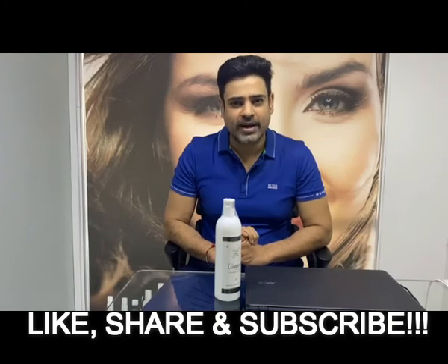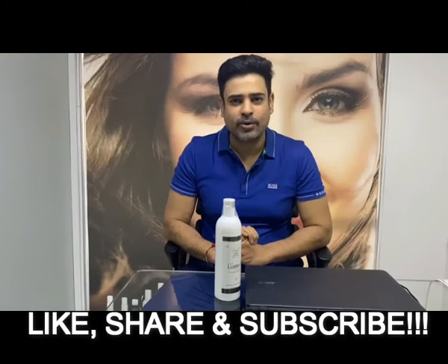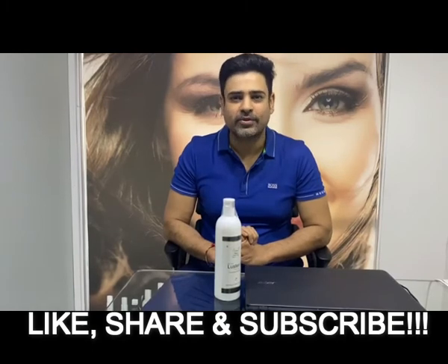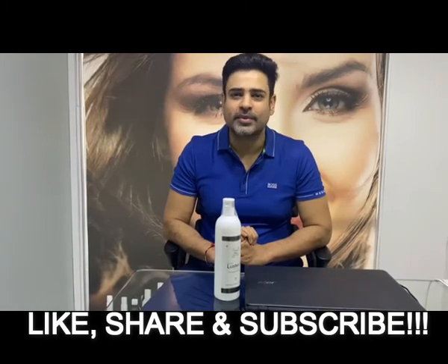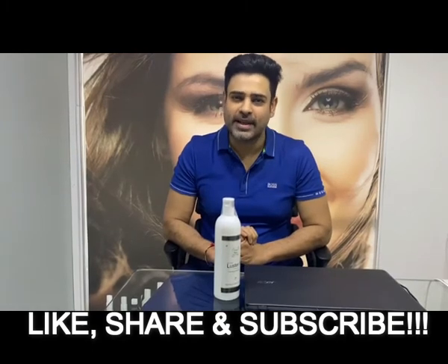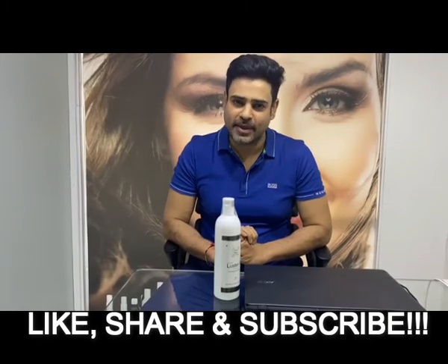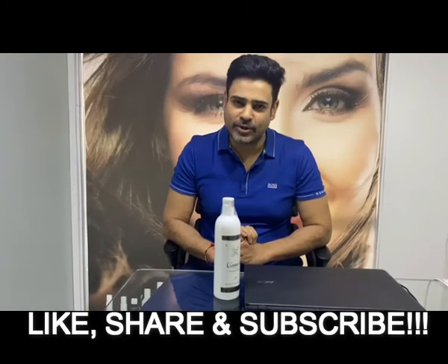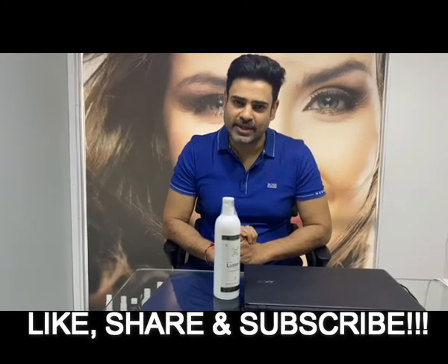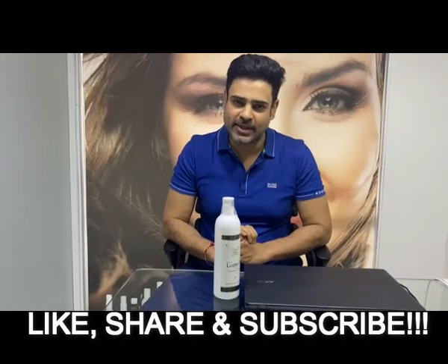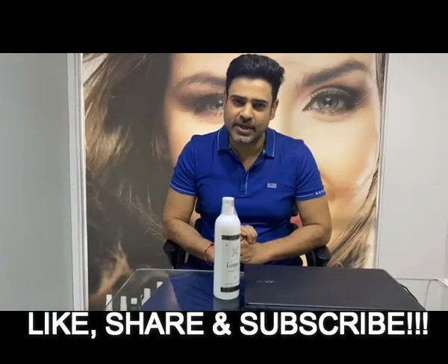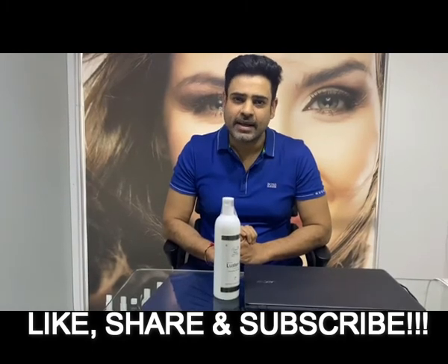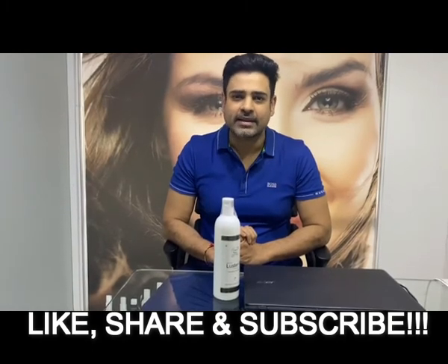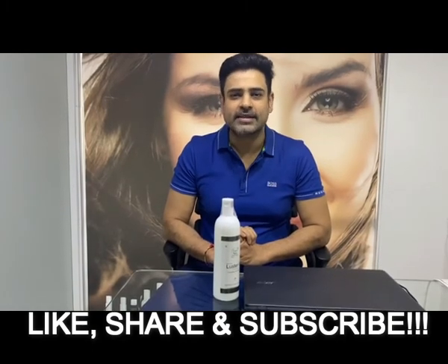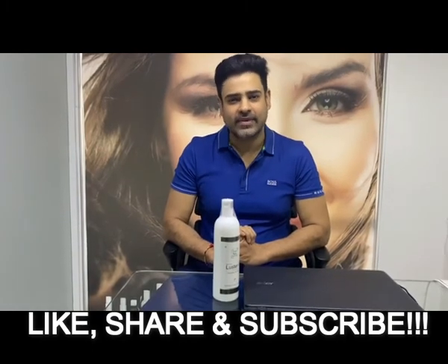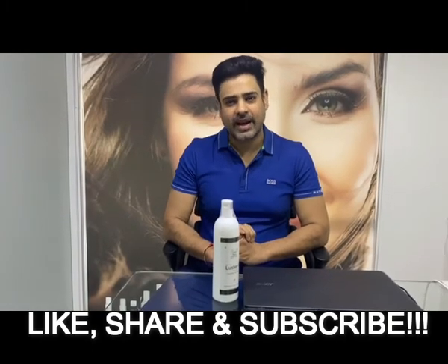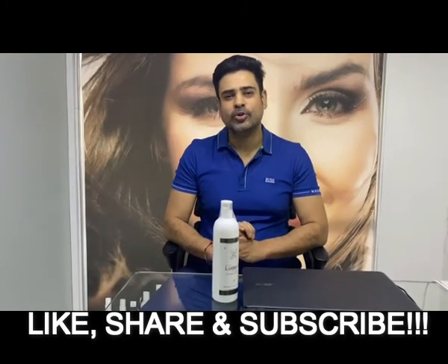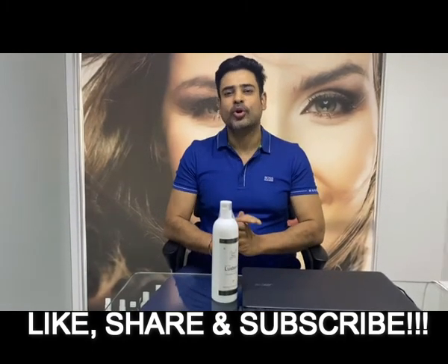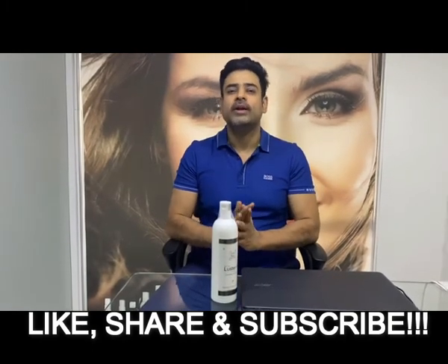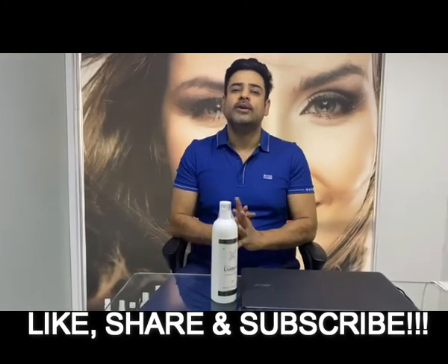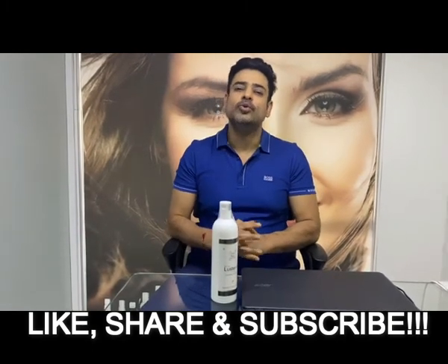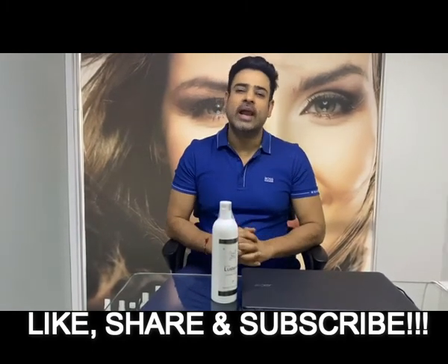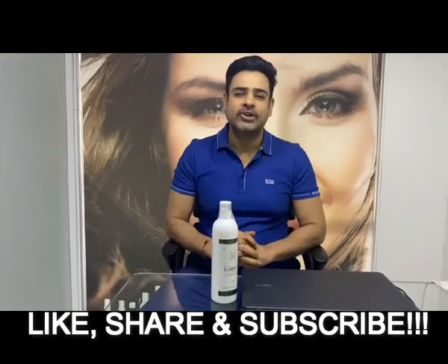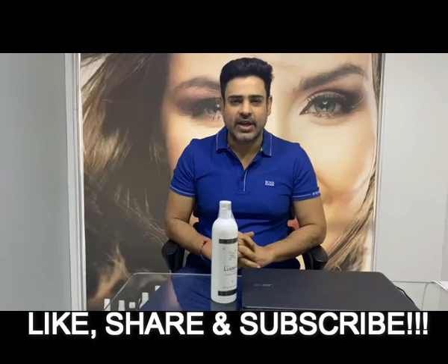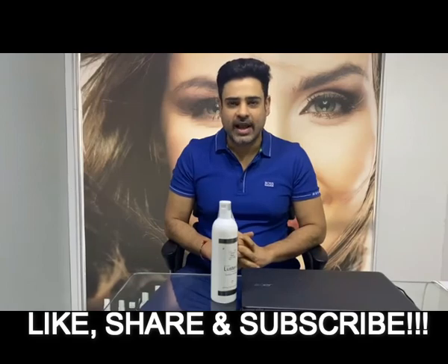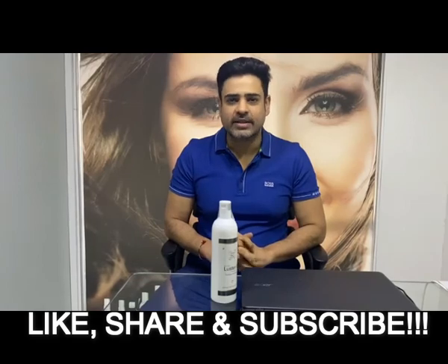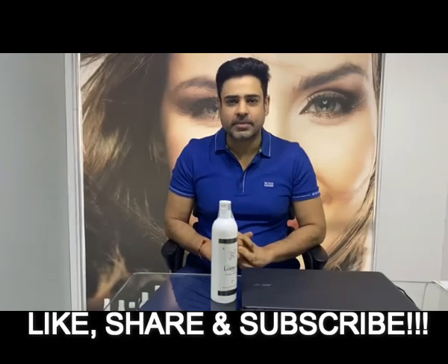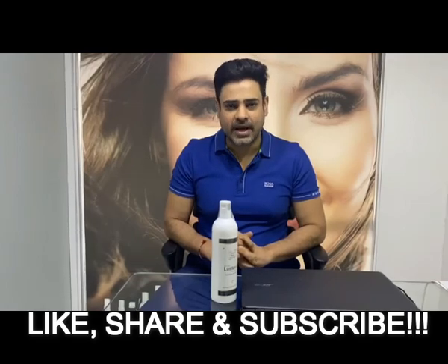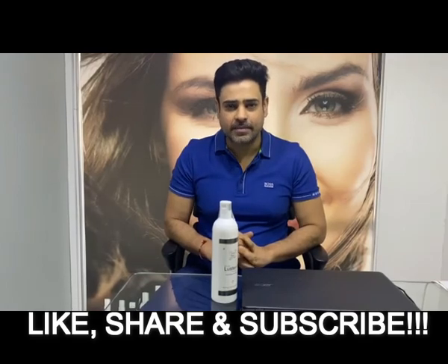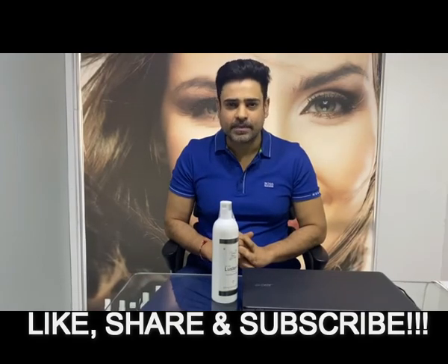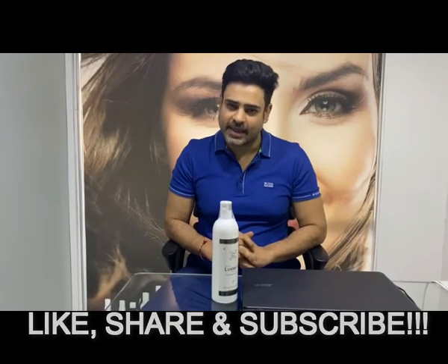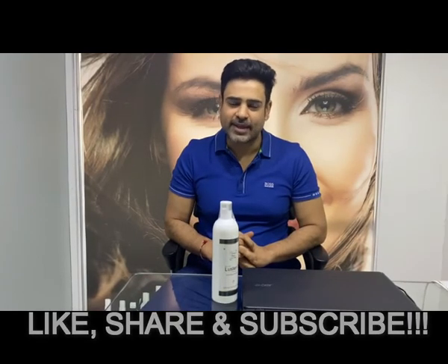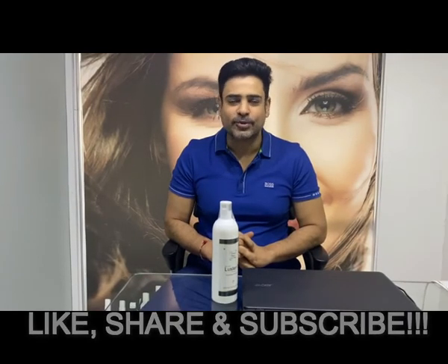Order now from the link below in the description. This is Vikrant Tubh Roy. Do like, share and subscribe. Thank you.